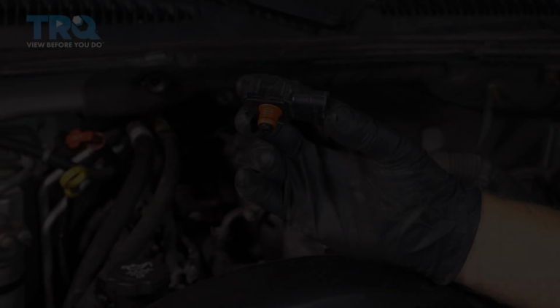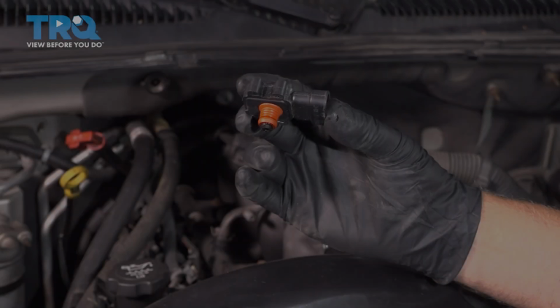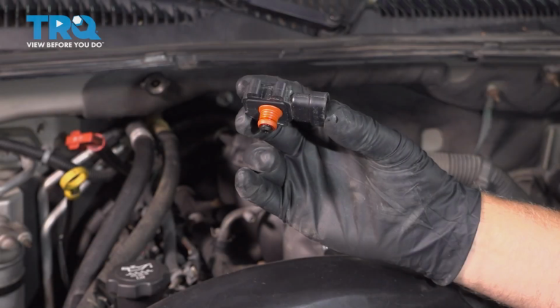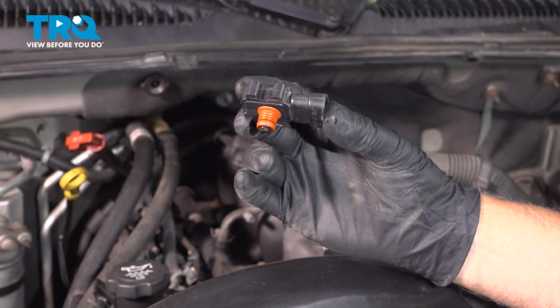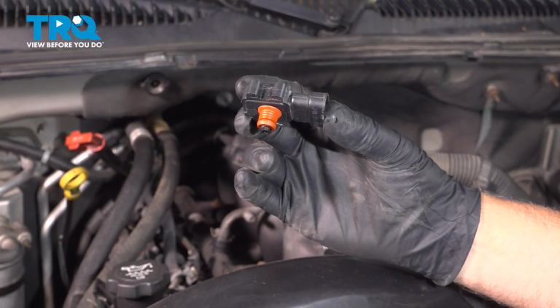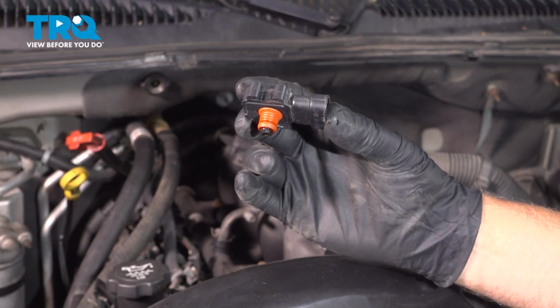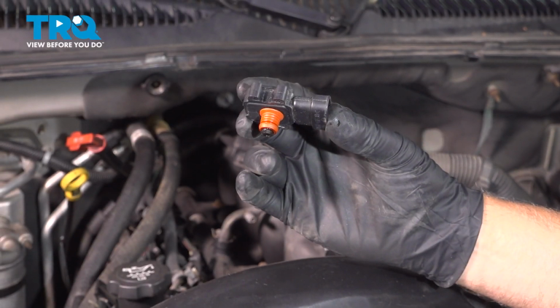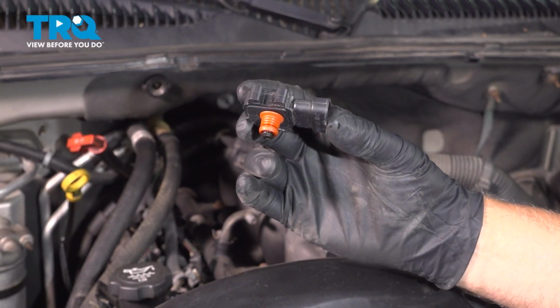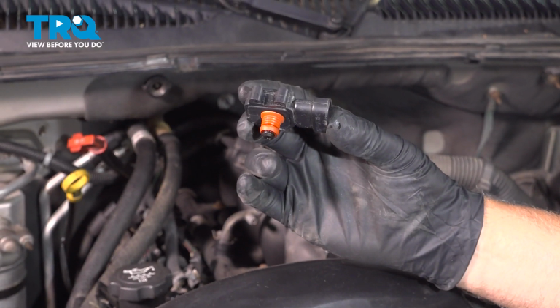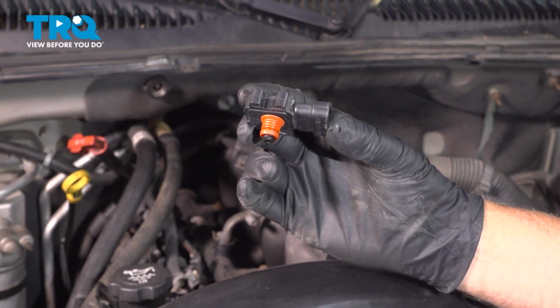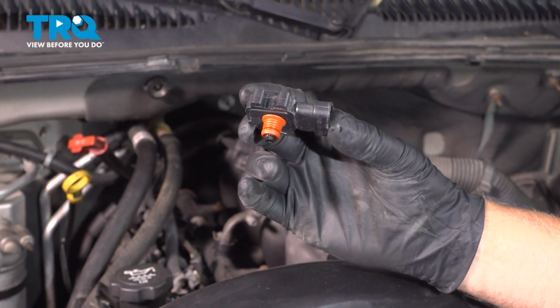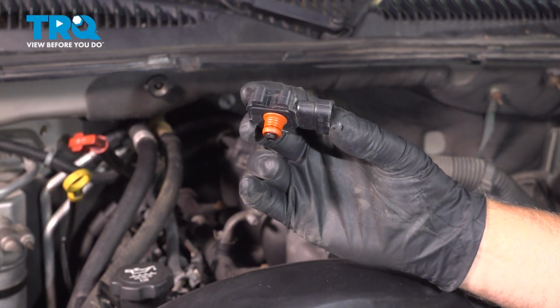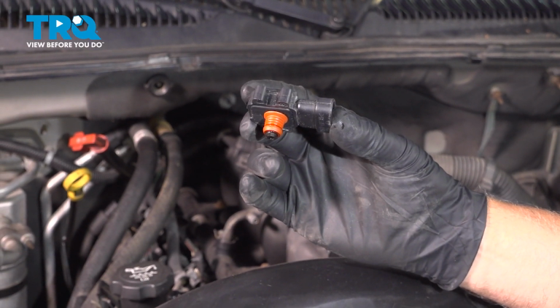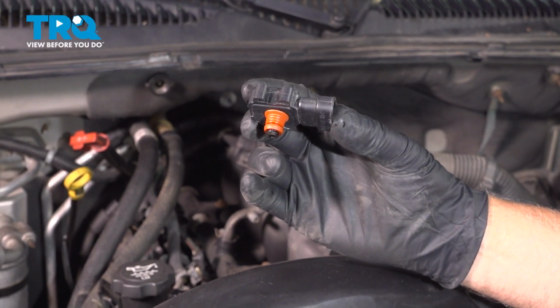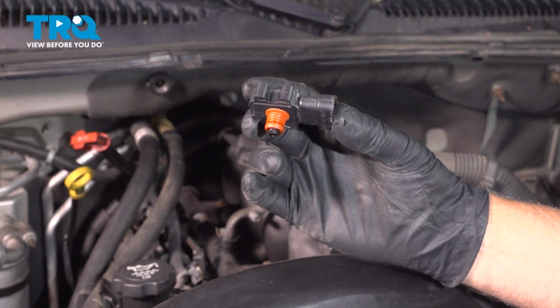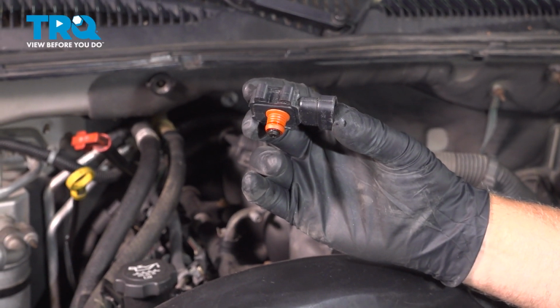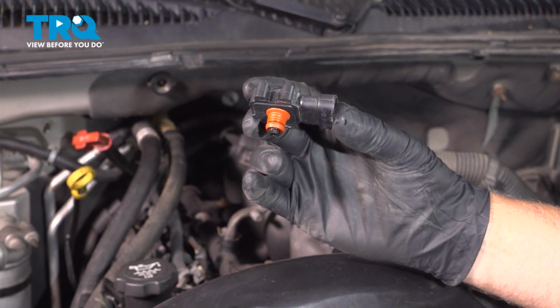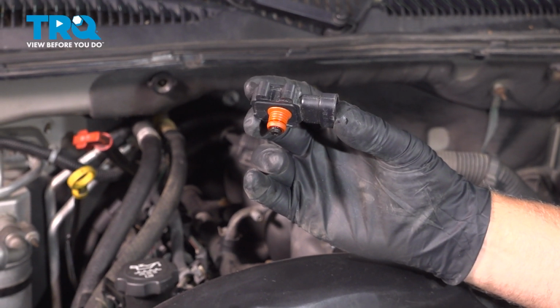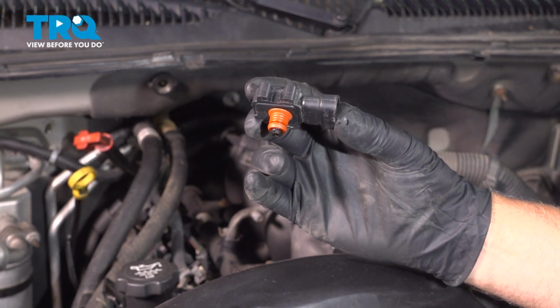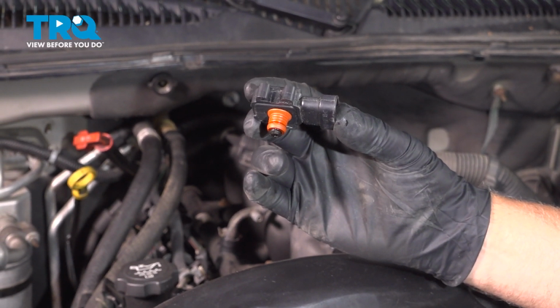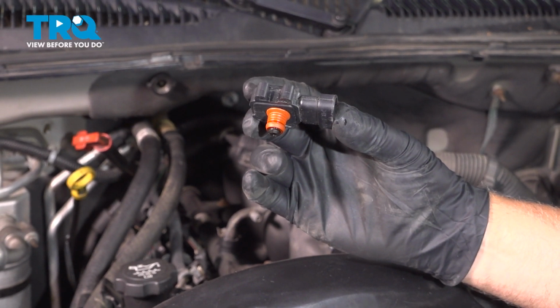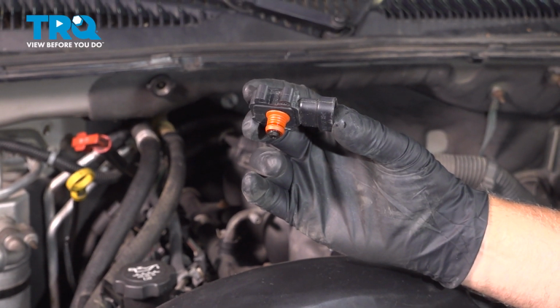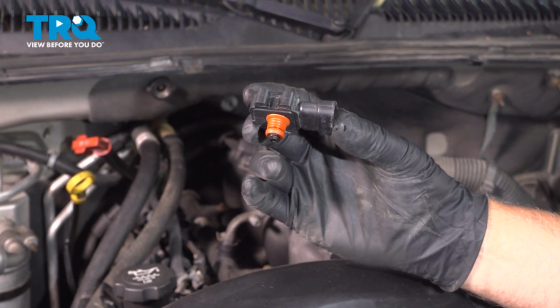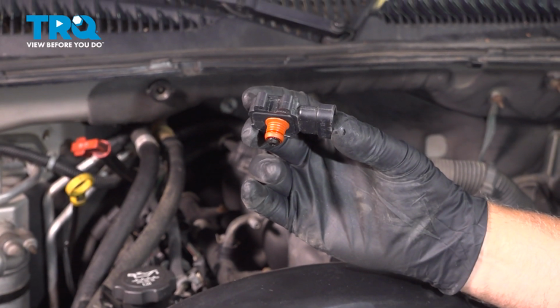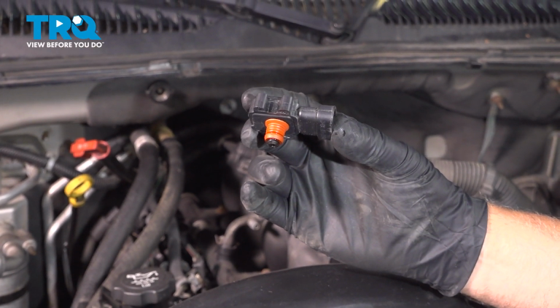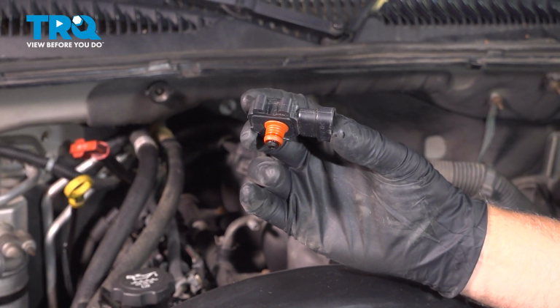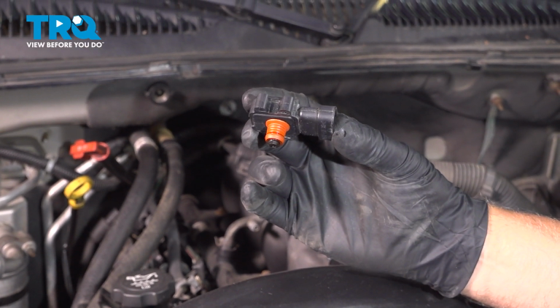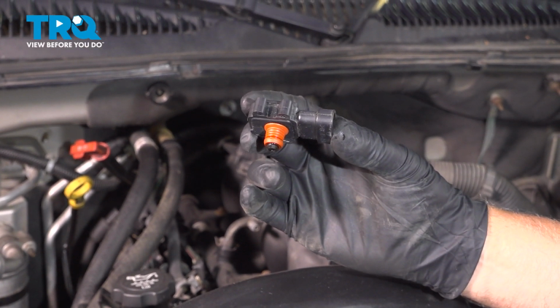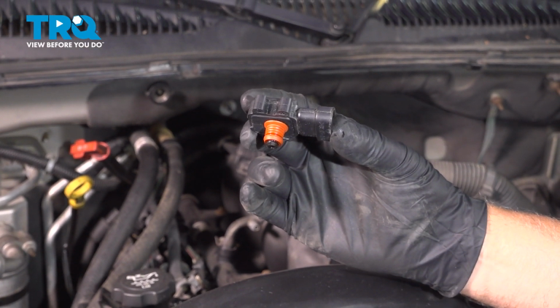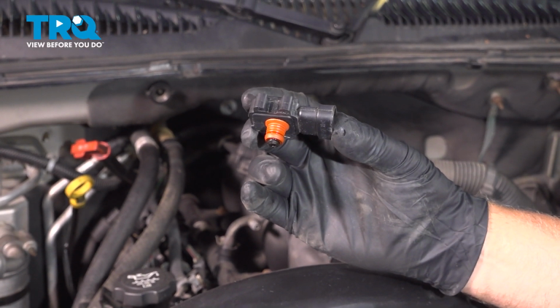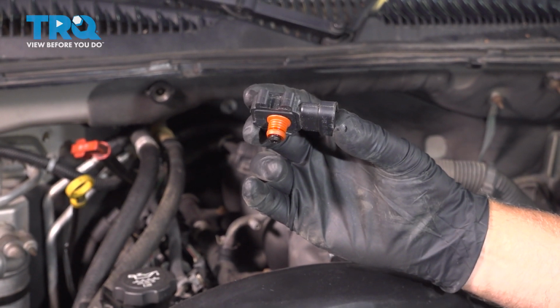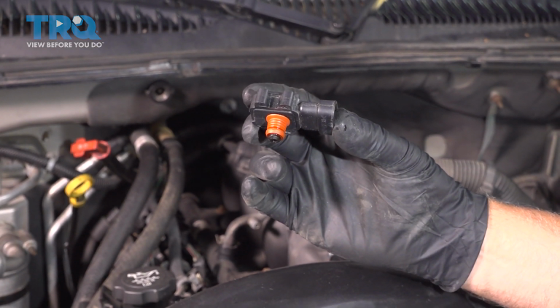In this video, I'm gonna show you how to replace the MAP sensor on this Chevy Tahoe. Let's get into it.